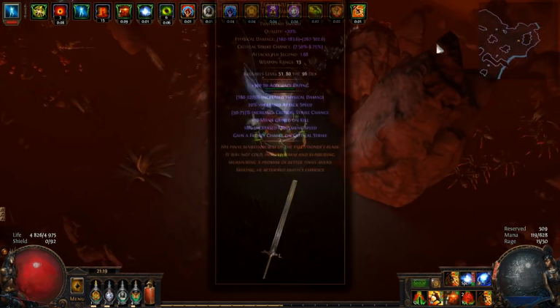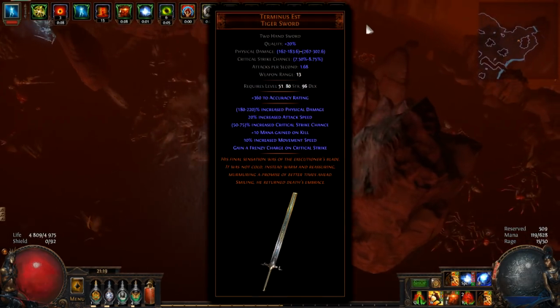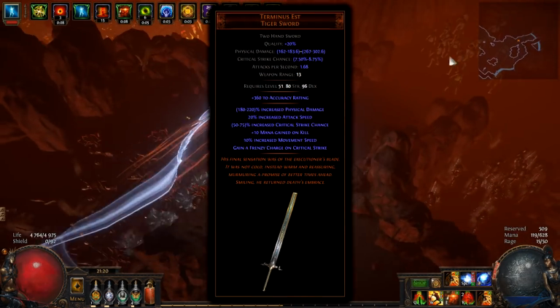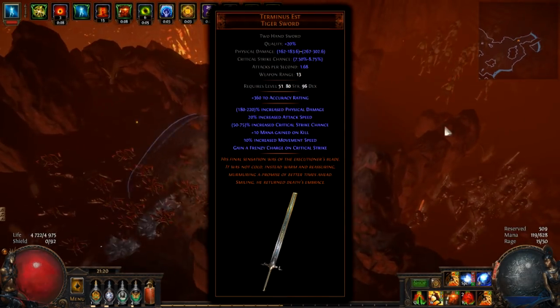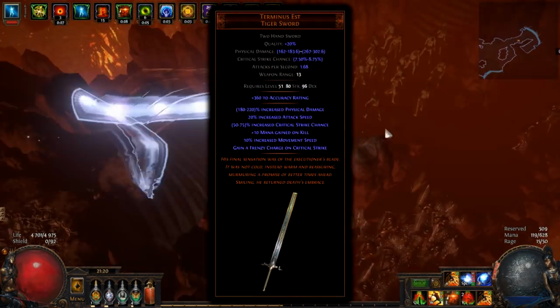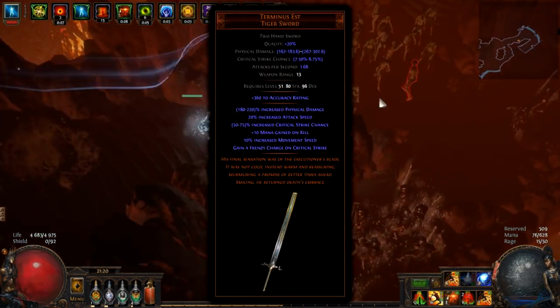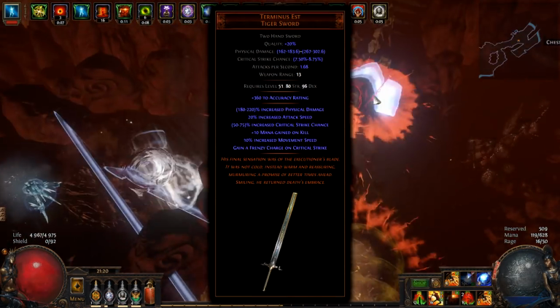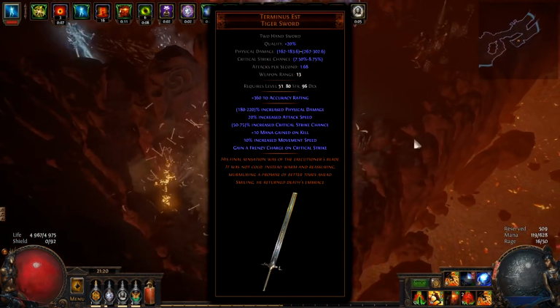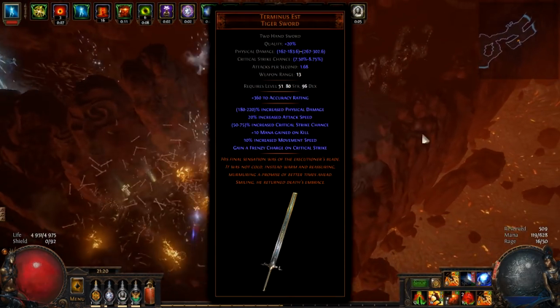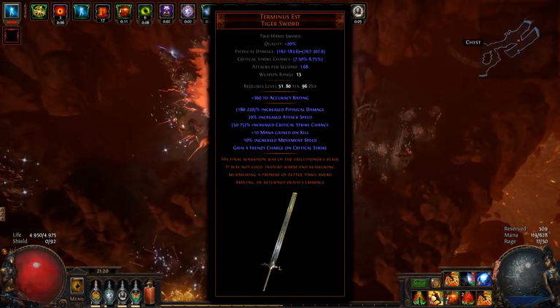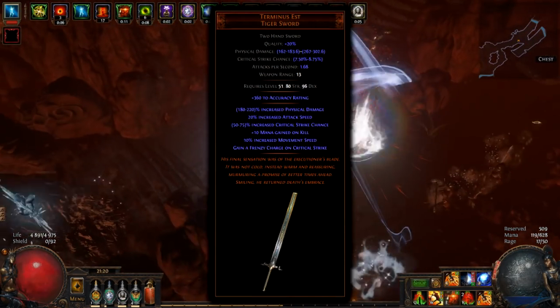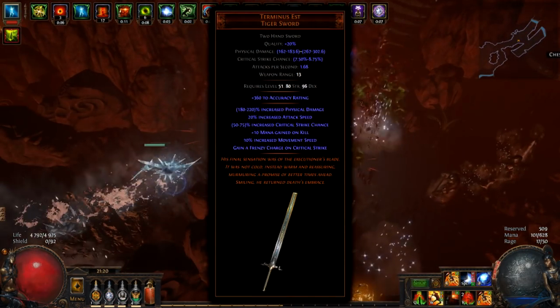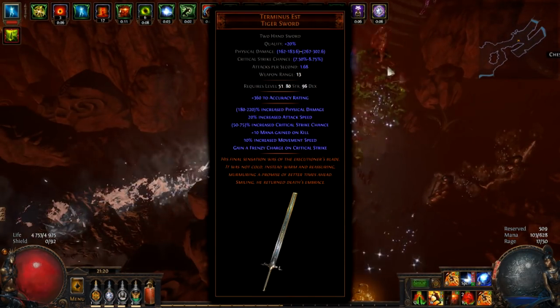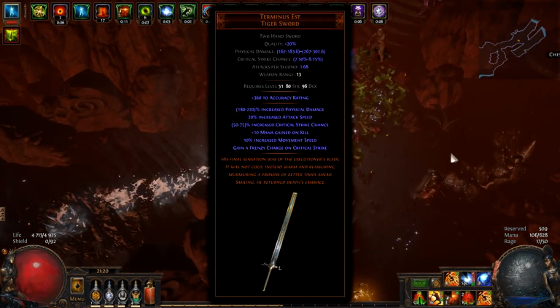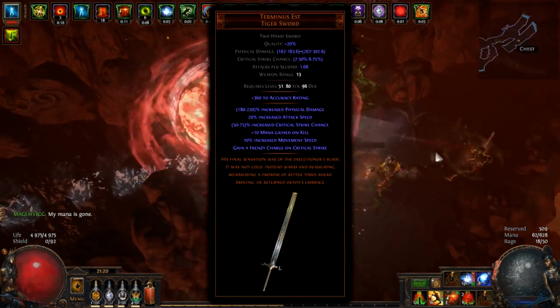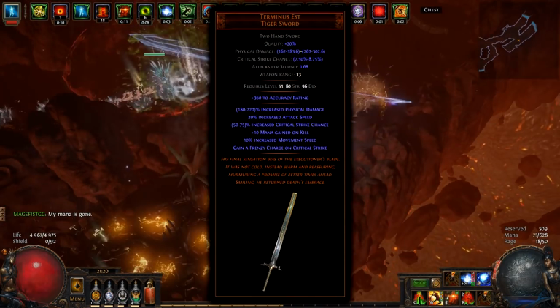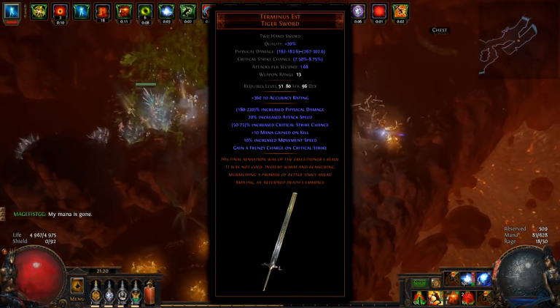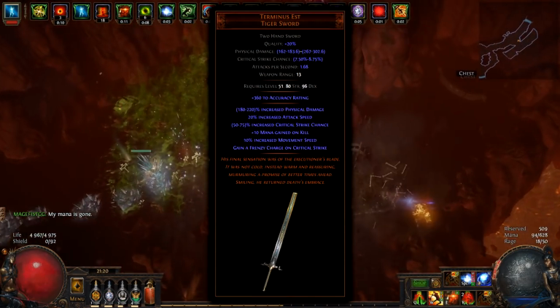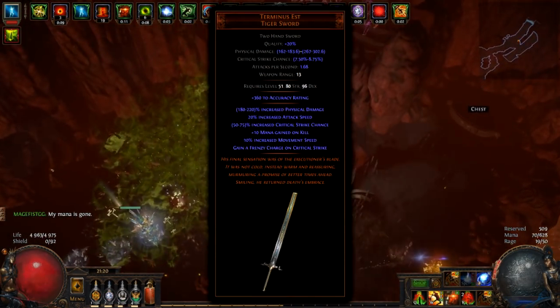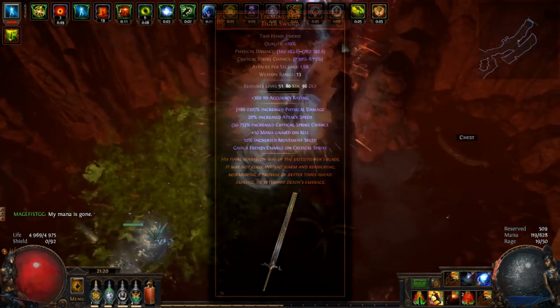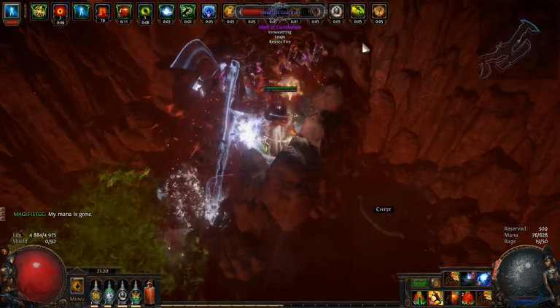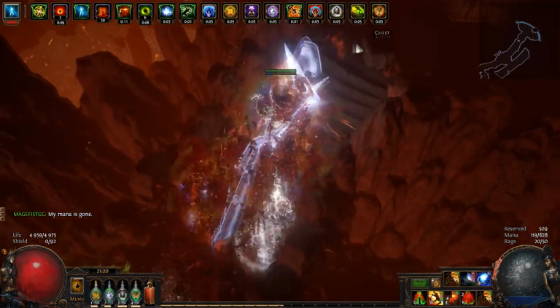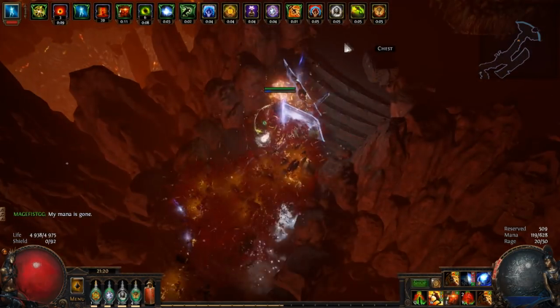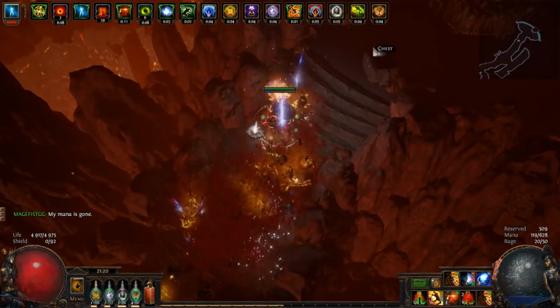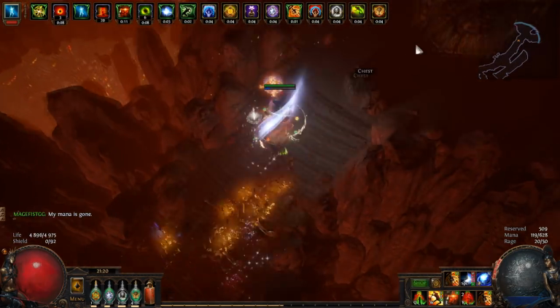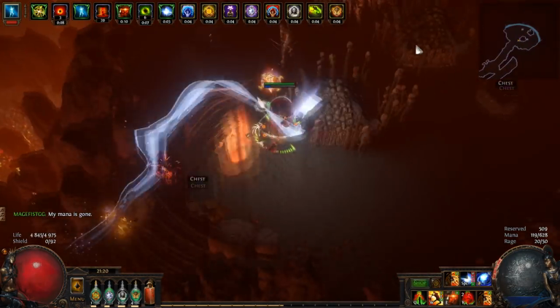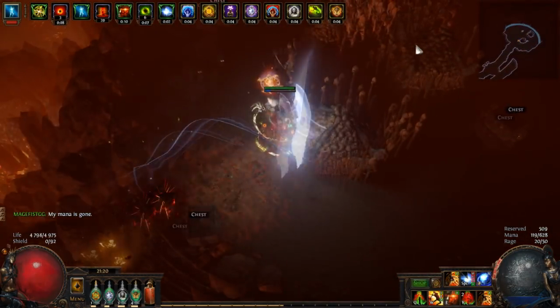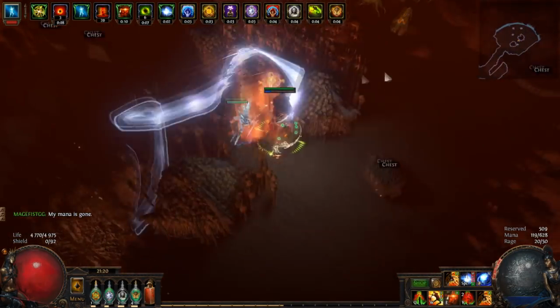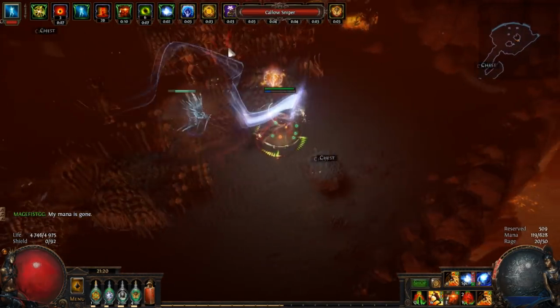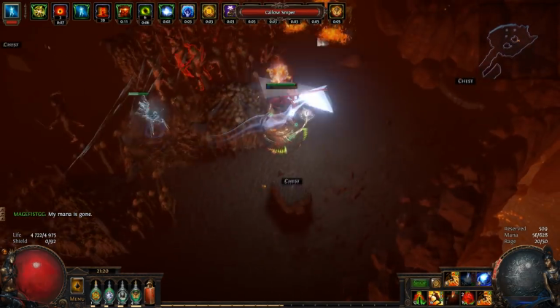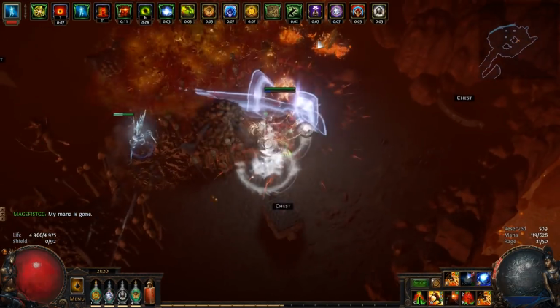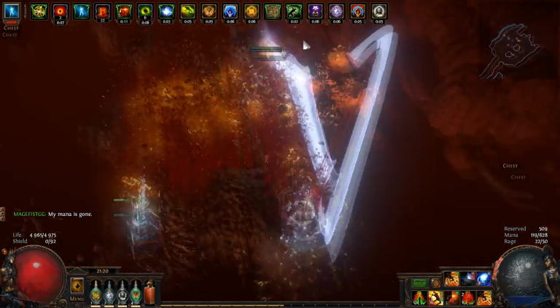Terminus Est provides Frenzy Charge Sustain plus huge critical strike — best budget melee unique weapon in the game.